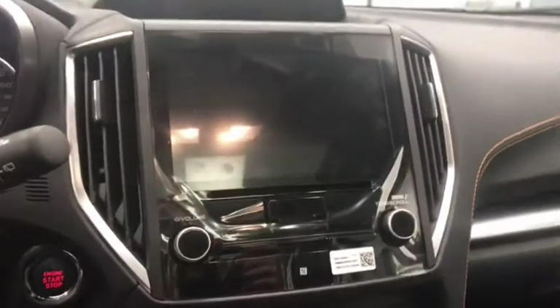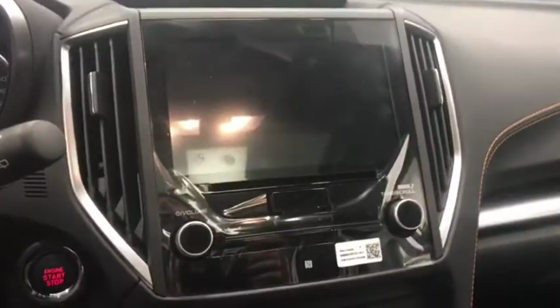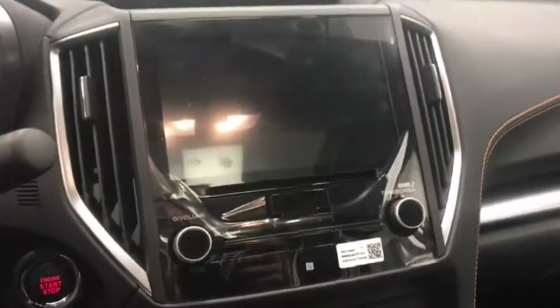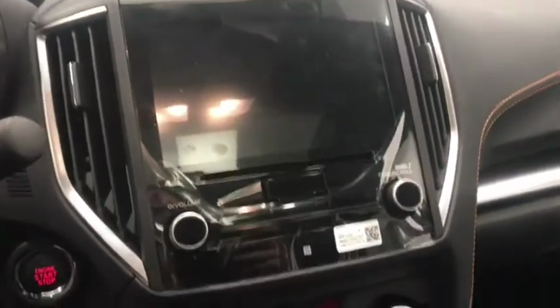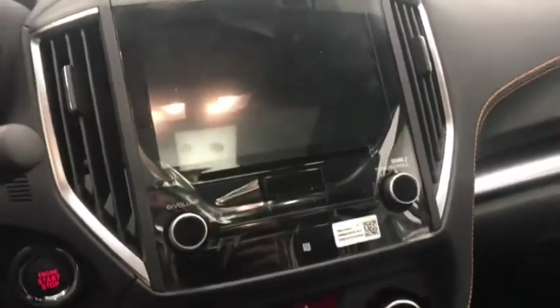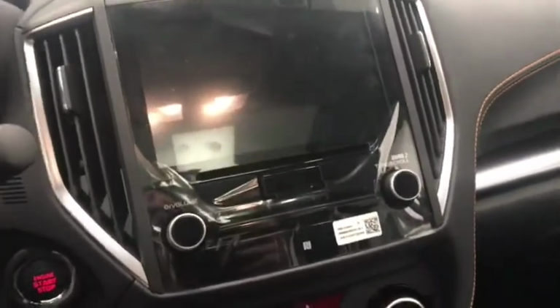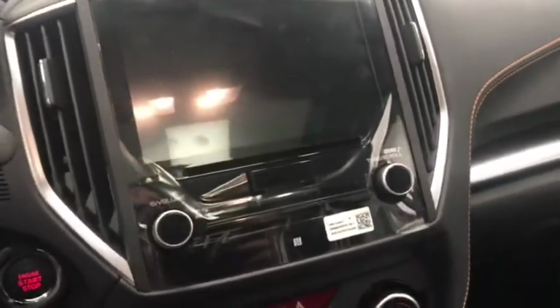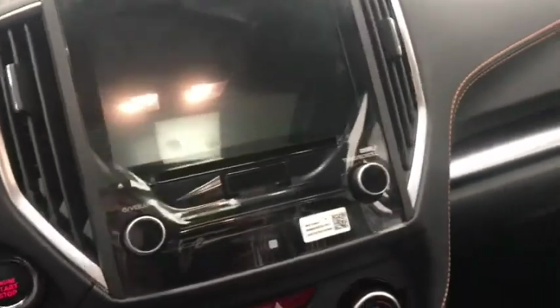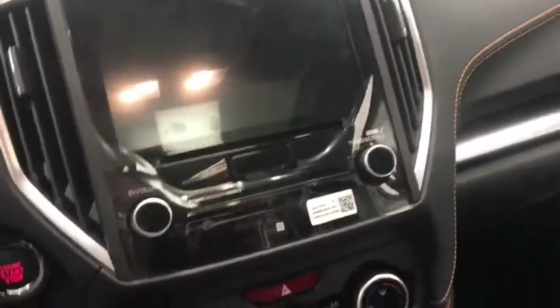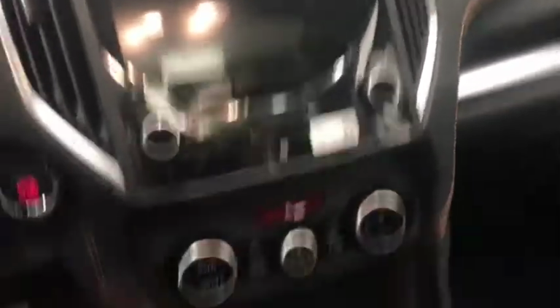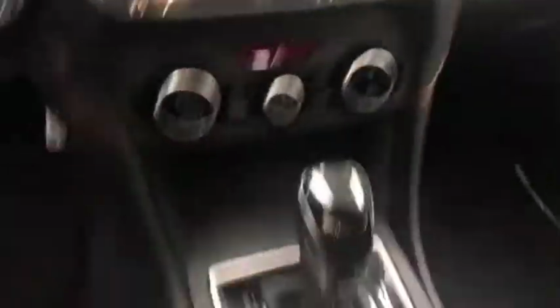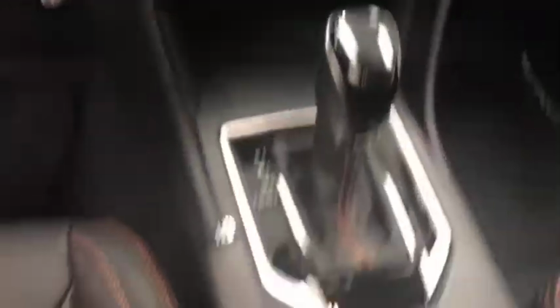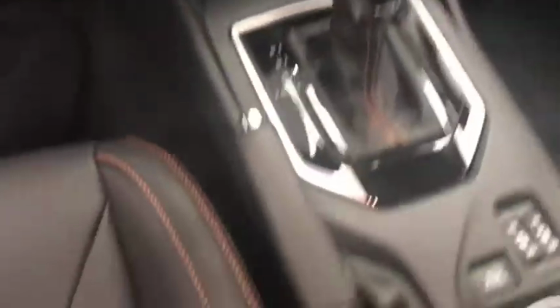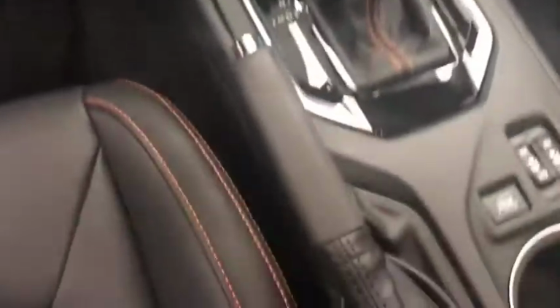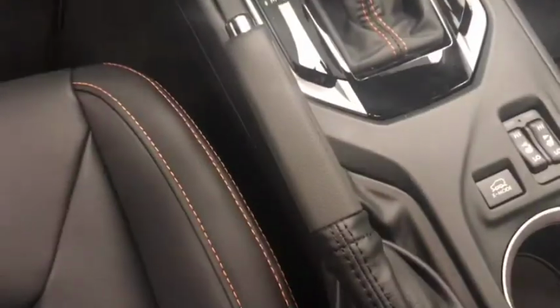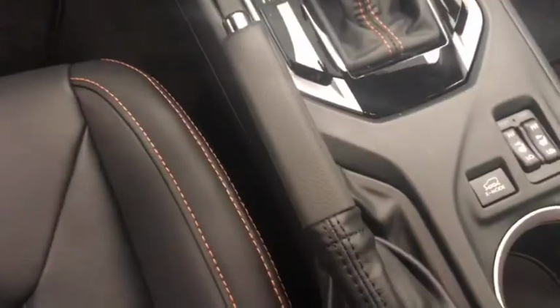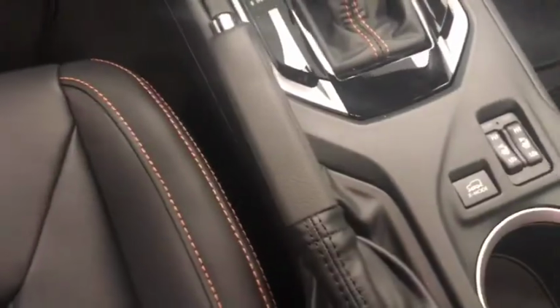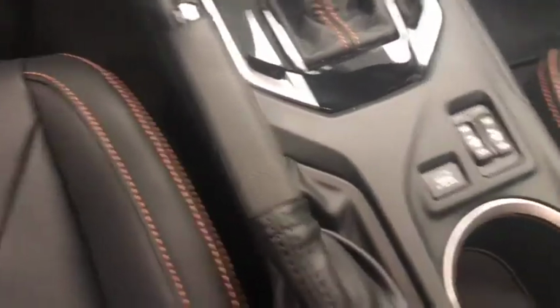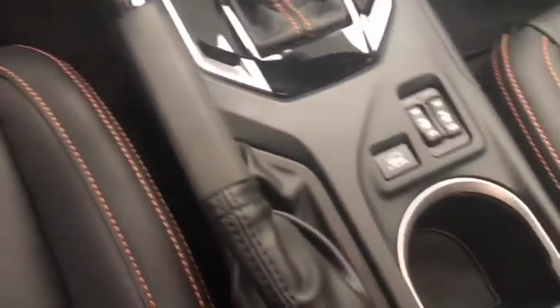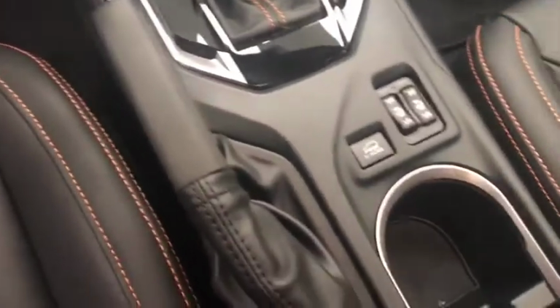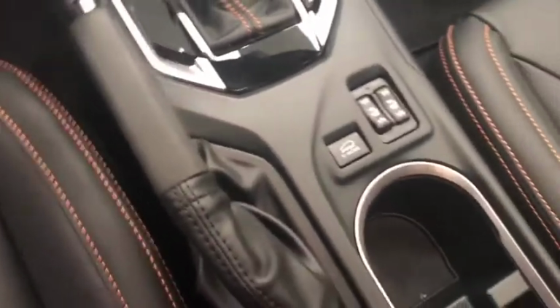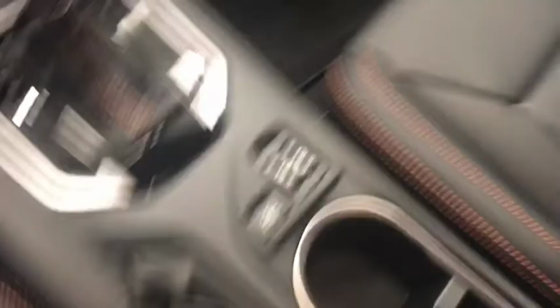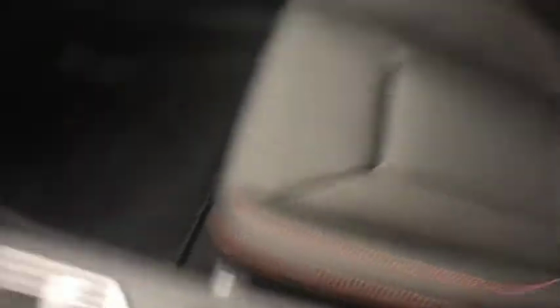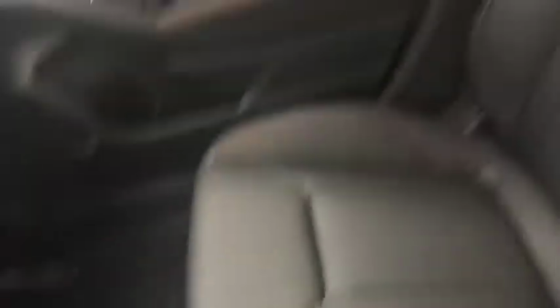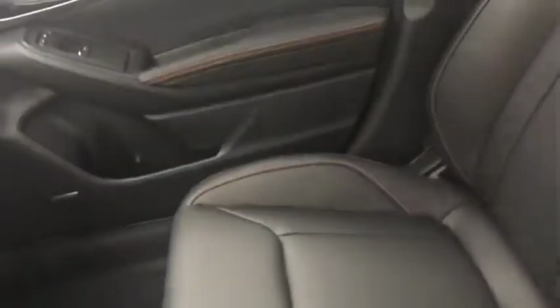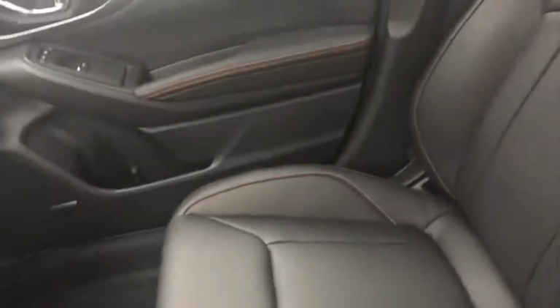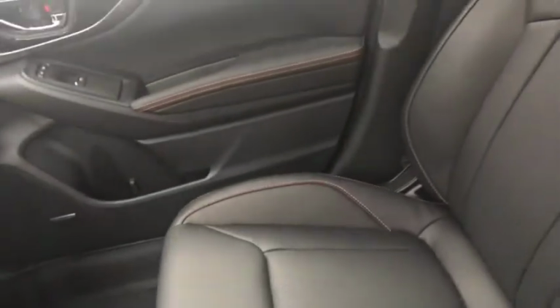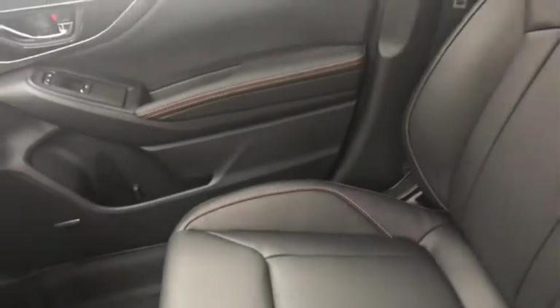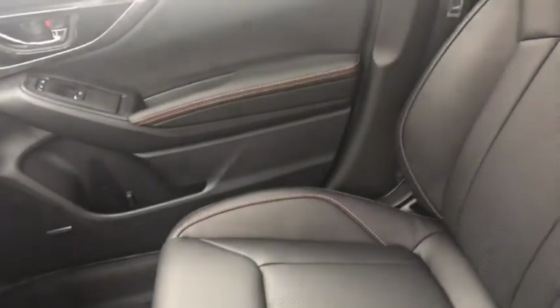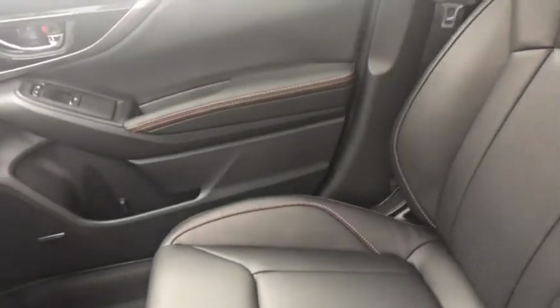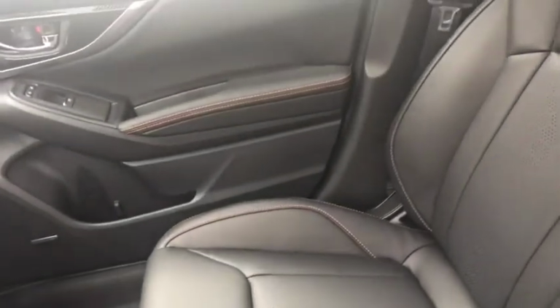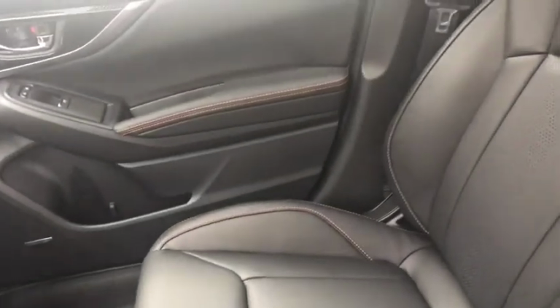The vehicle also has CD/AM-FM radio, heated seats, and the interior color is black.